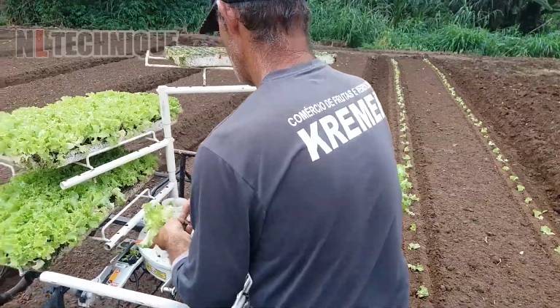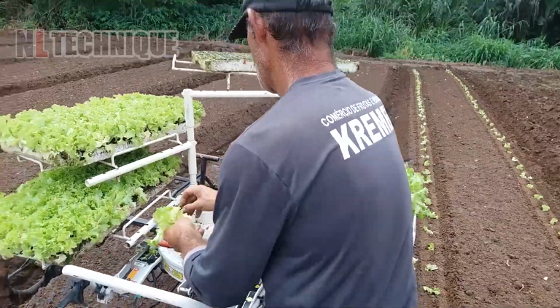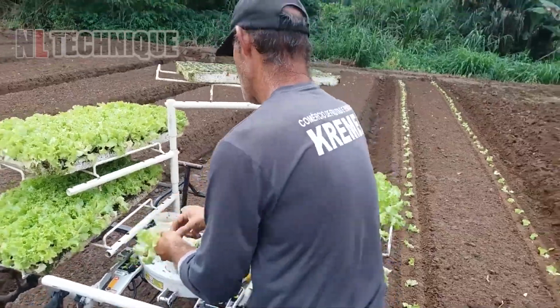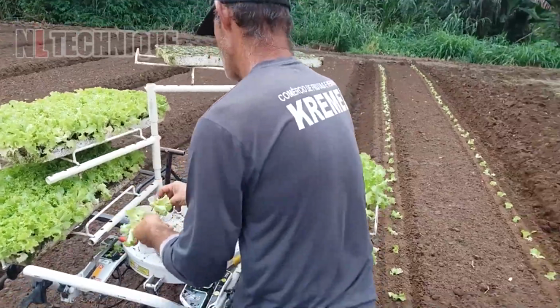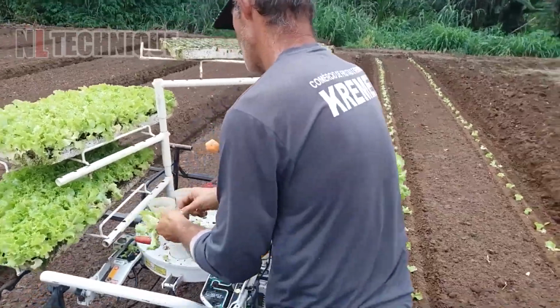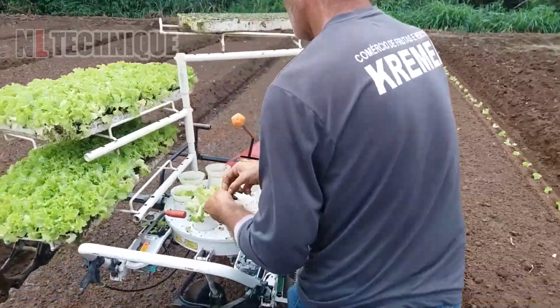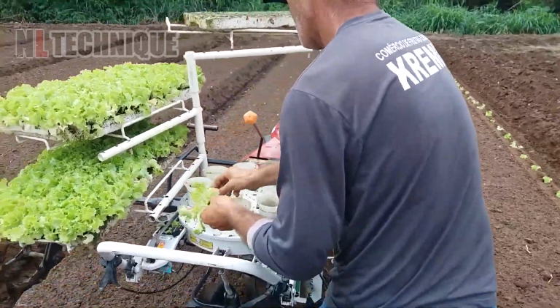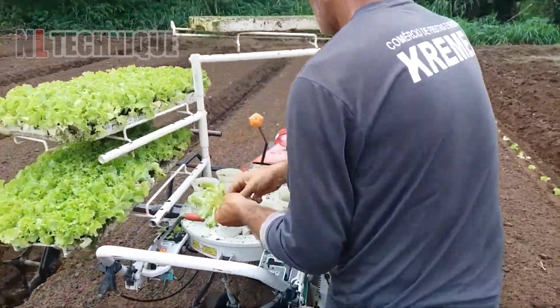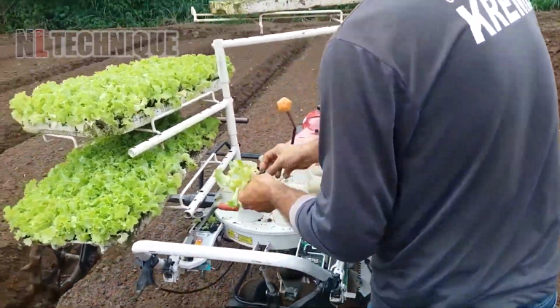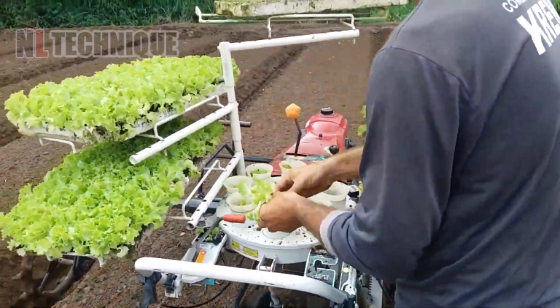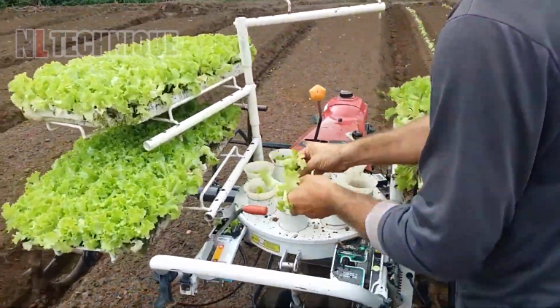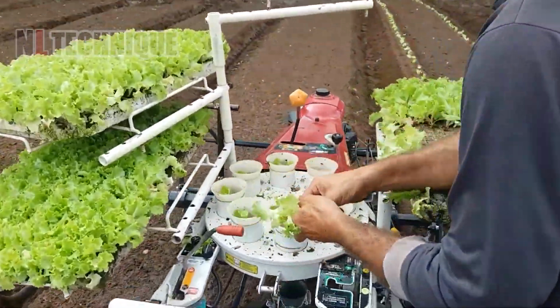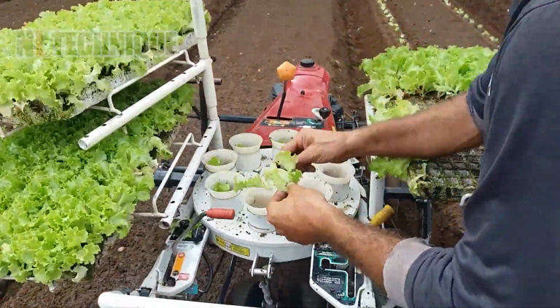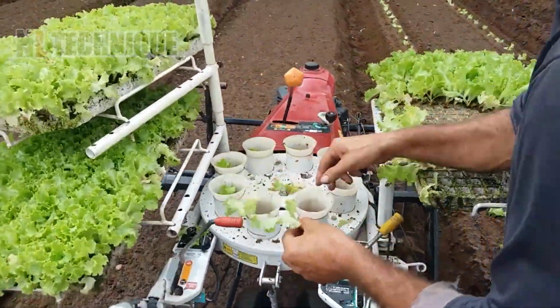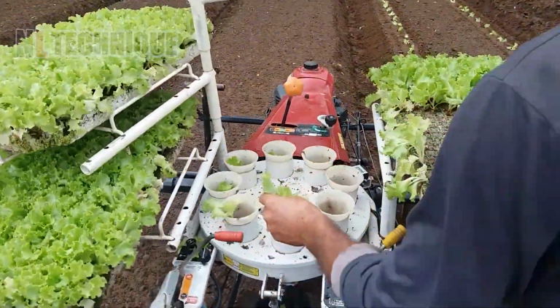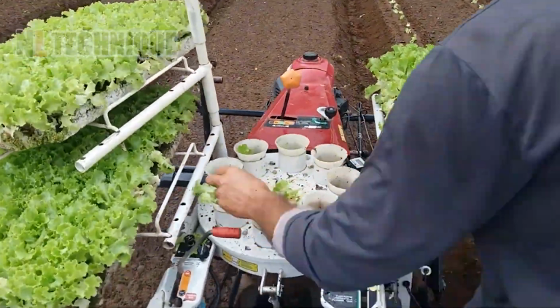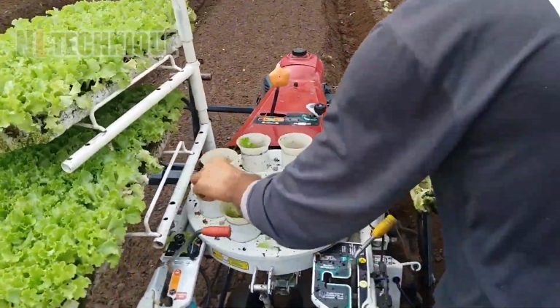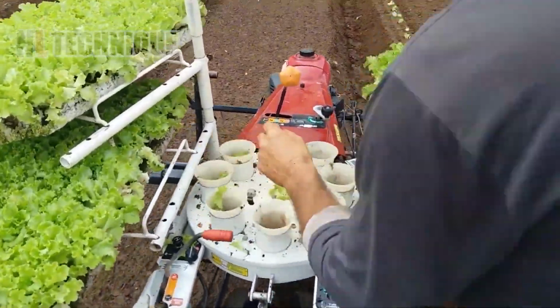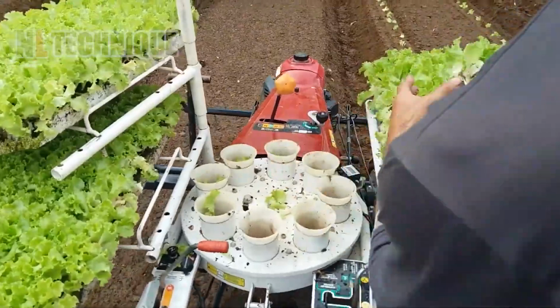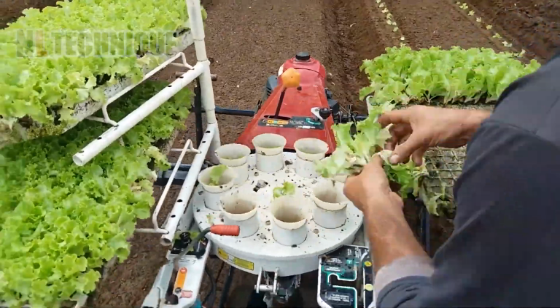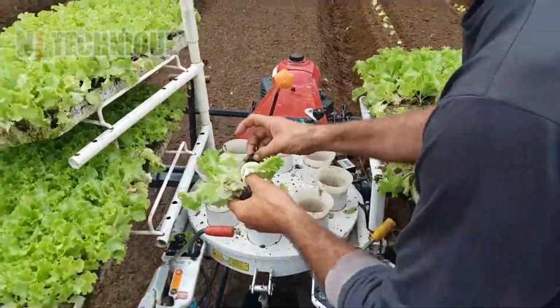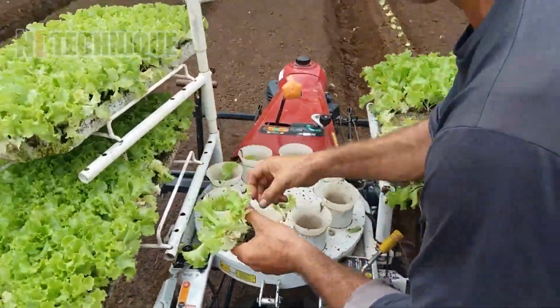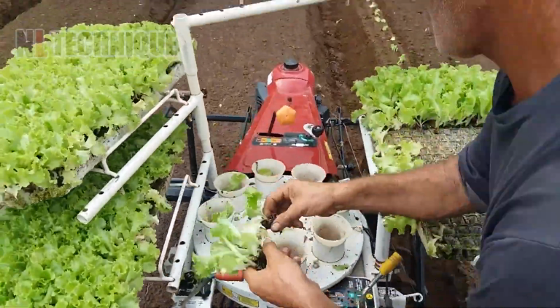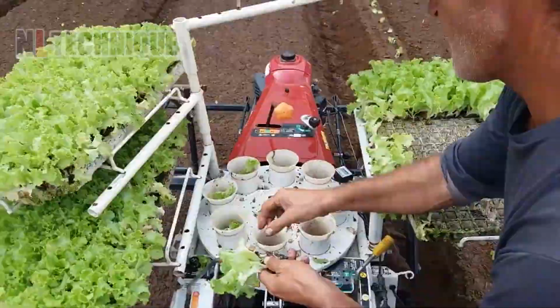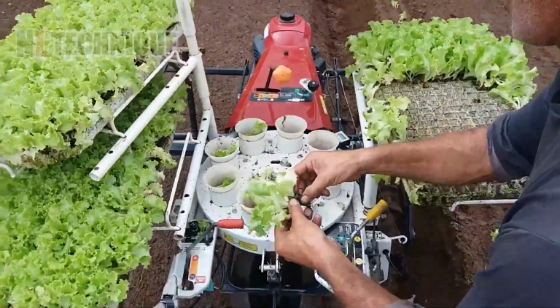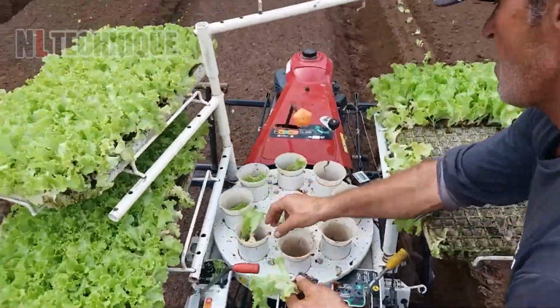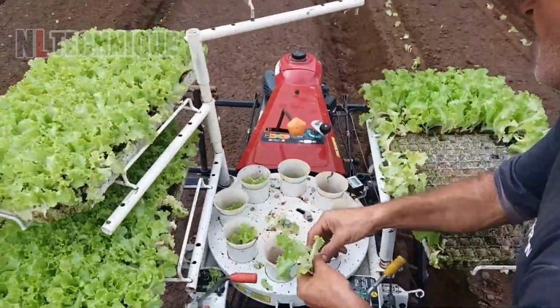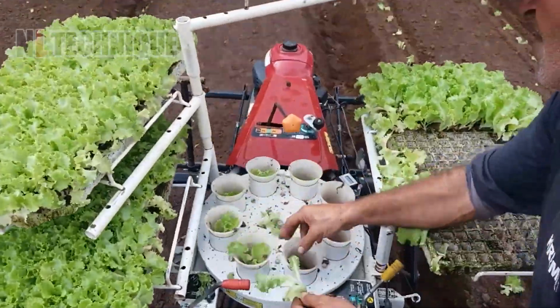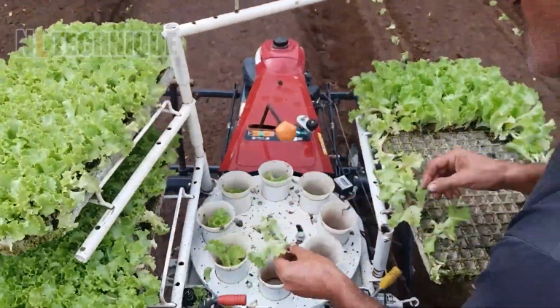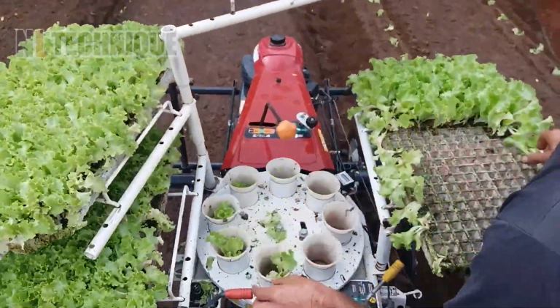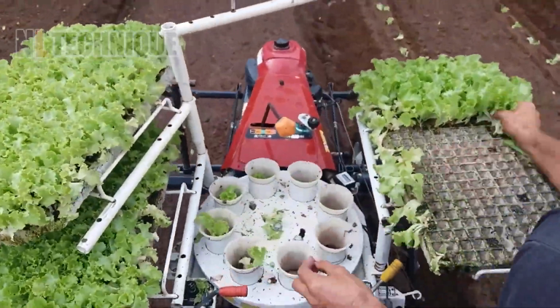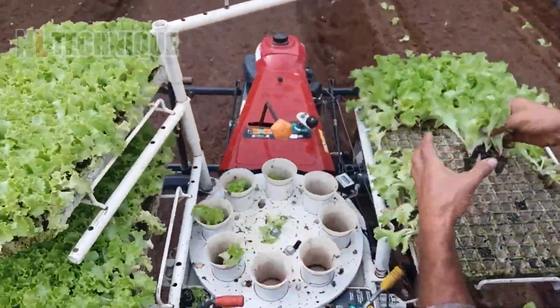A mini yet interesting vegetable transplanter is ideal for small farms and gardens.